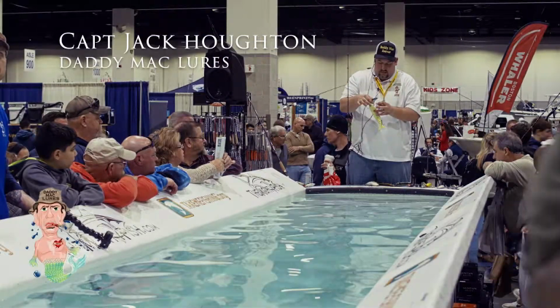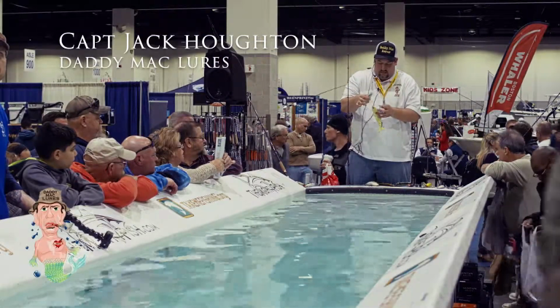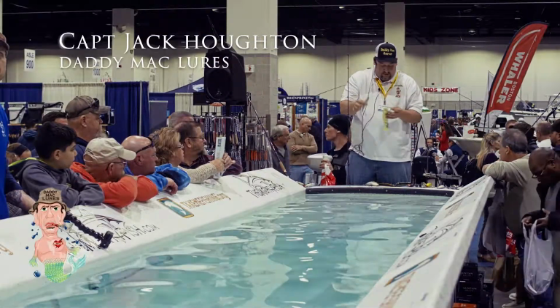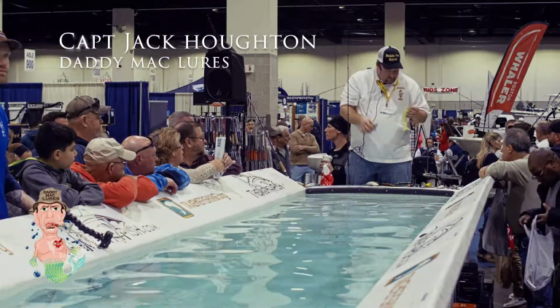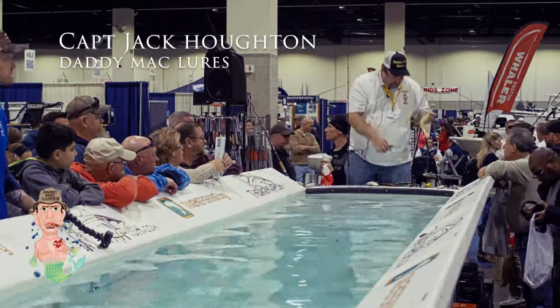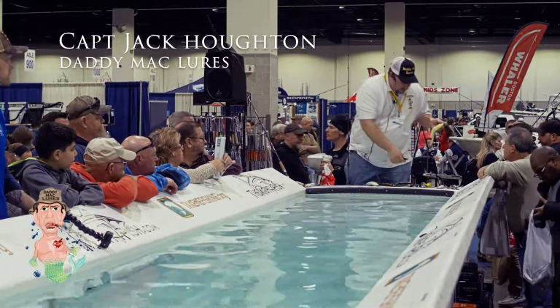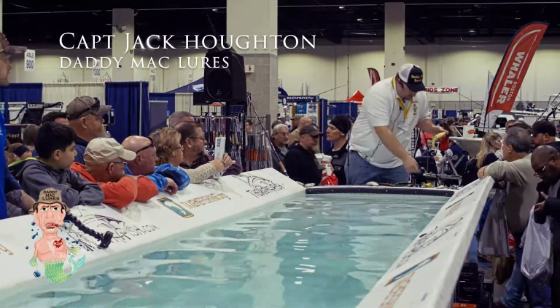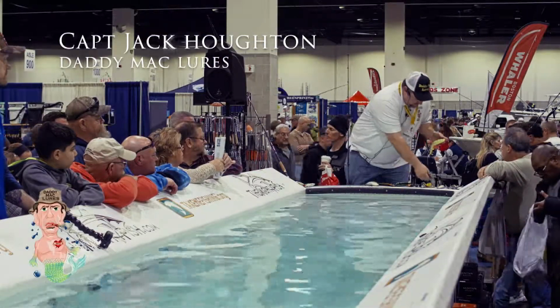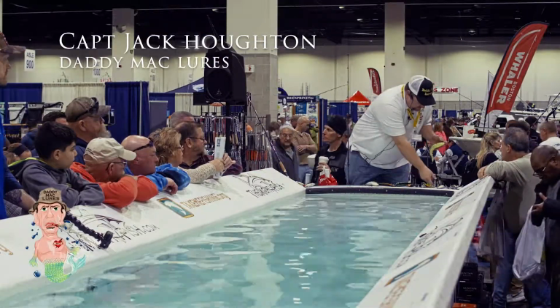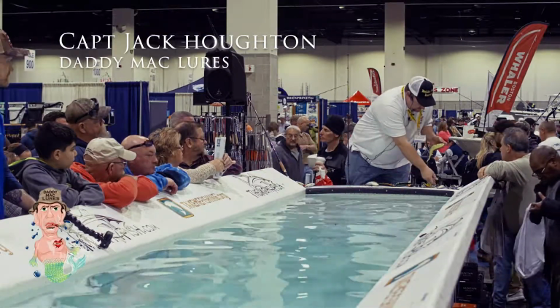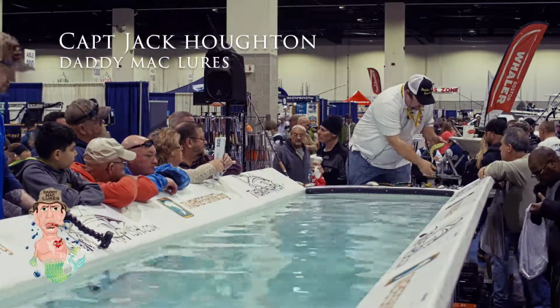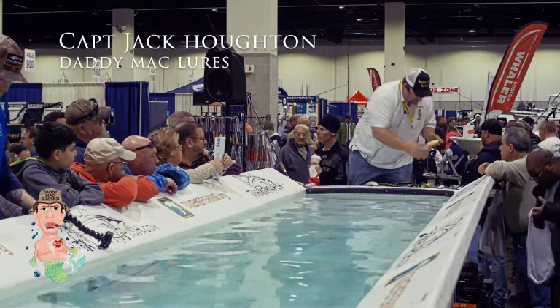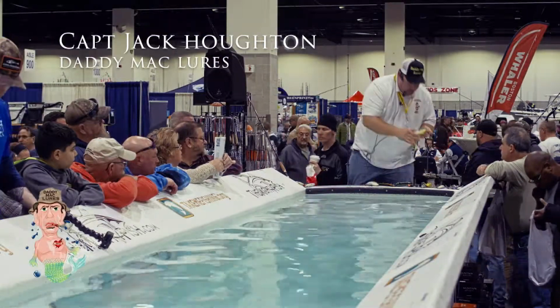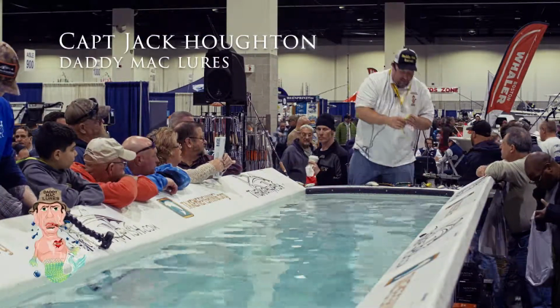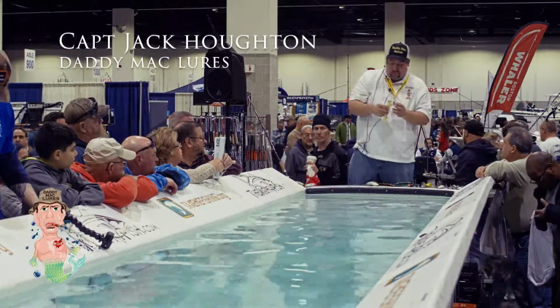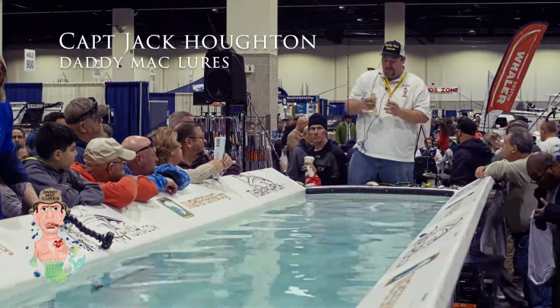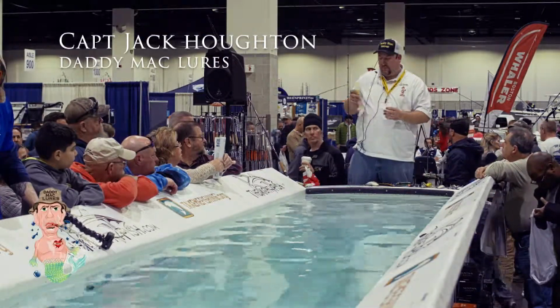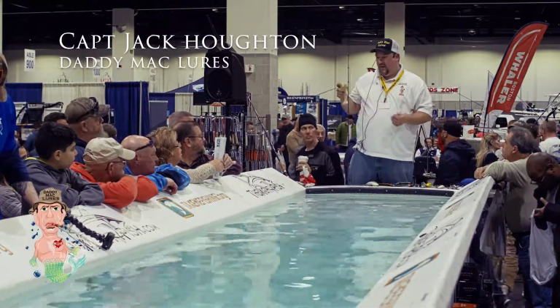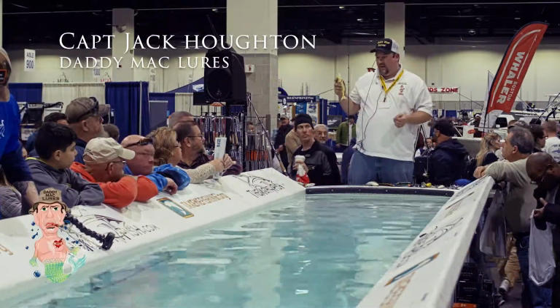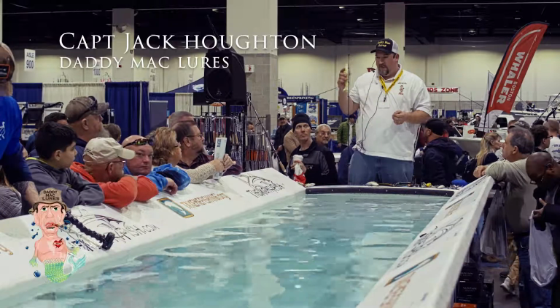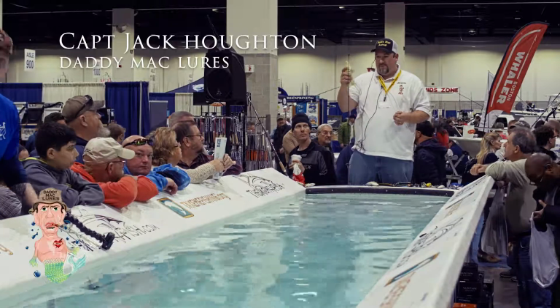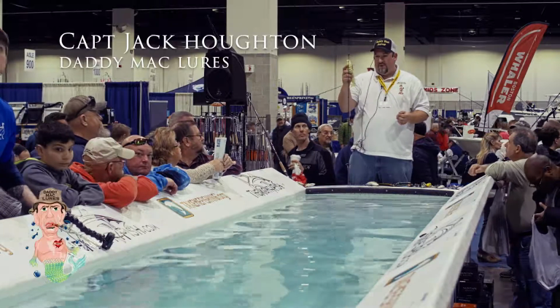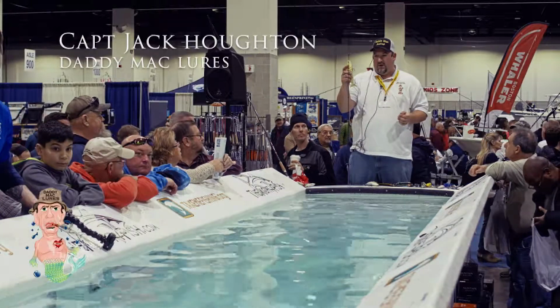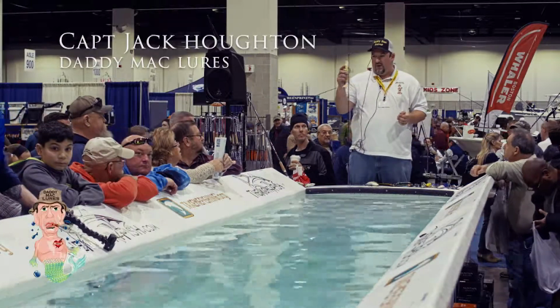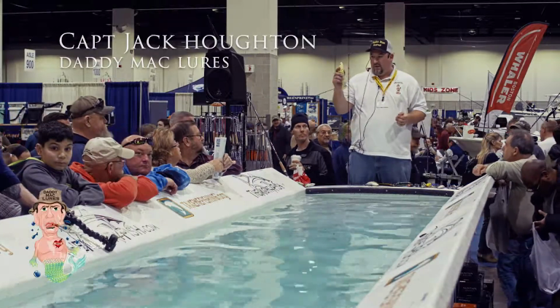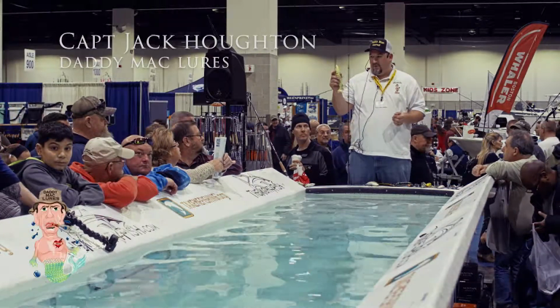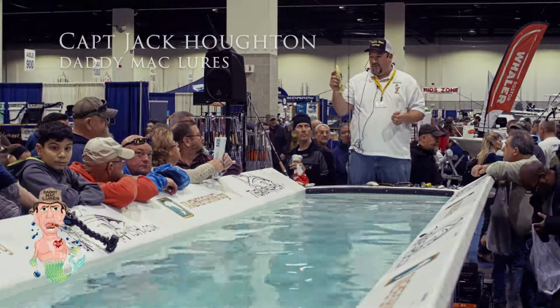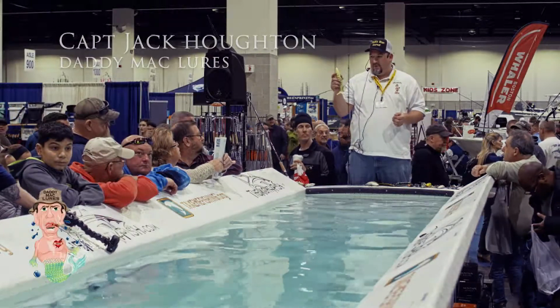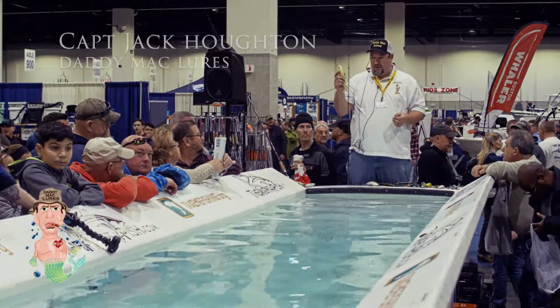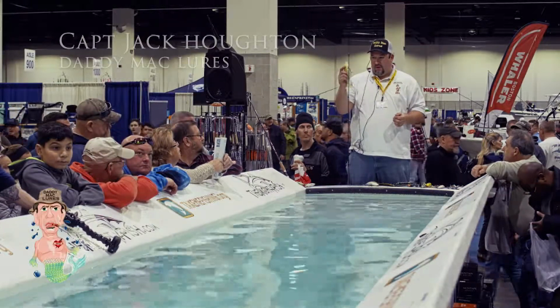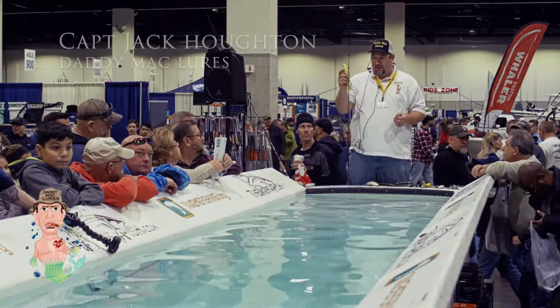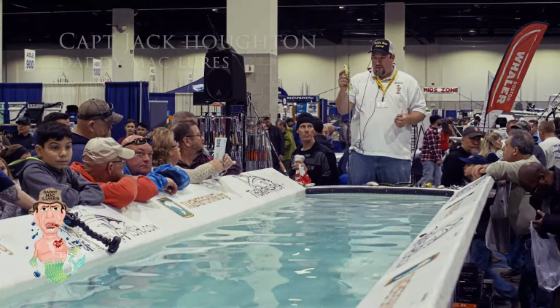So this is a 9 inch bait in the bone color. If I was to pick a color to fish, it's the bone.